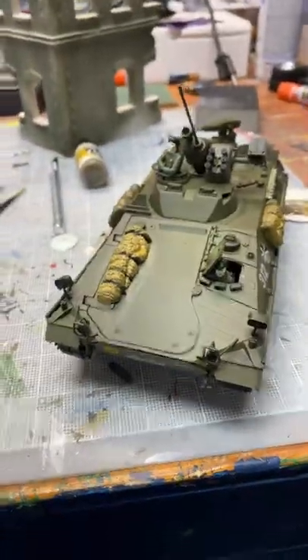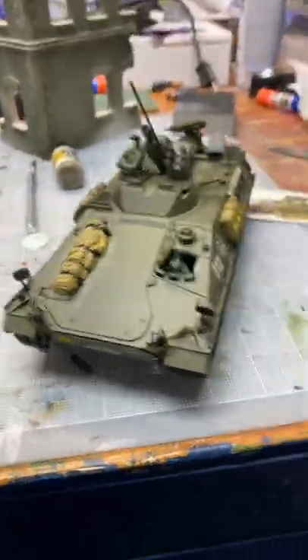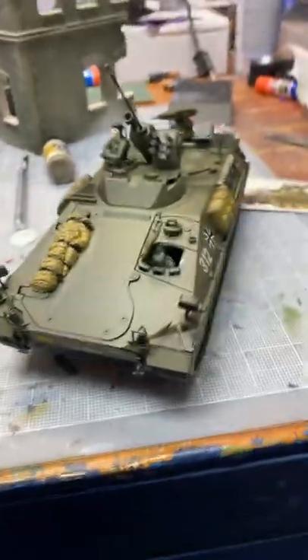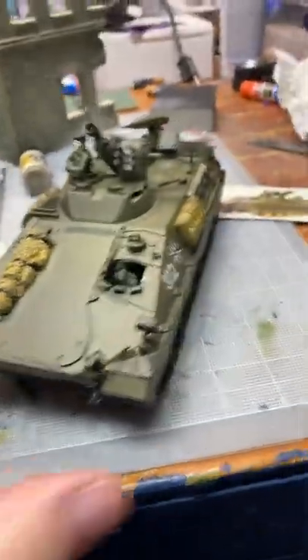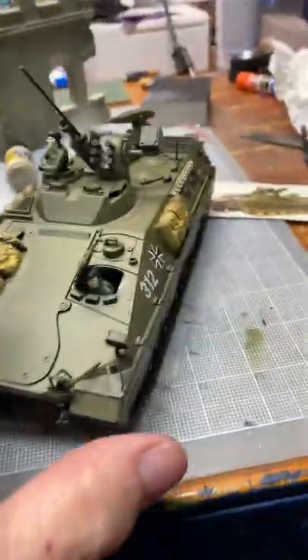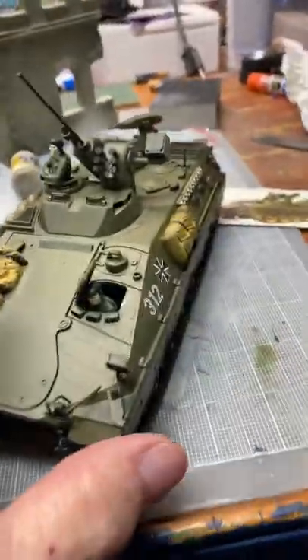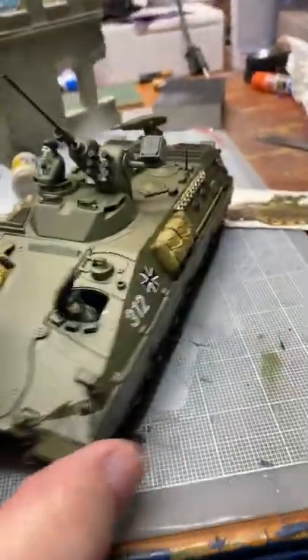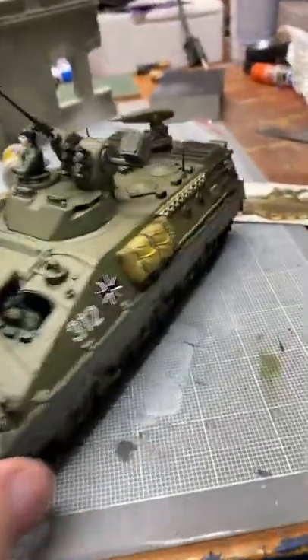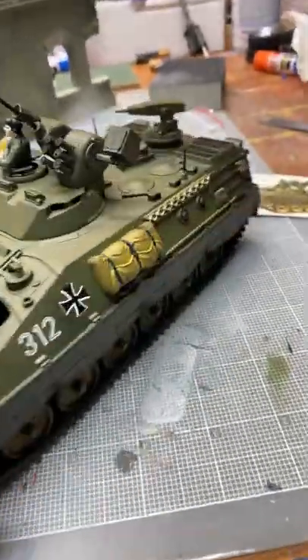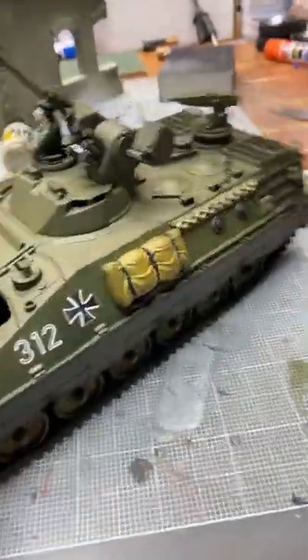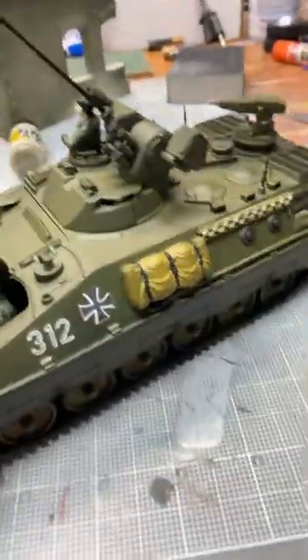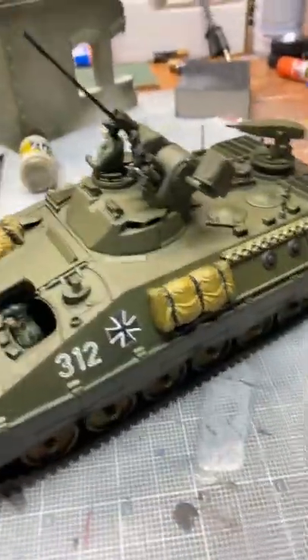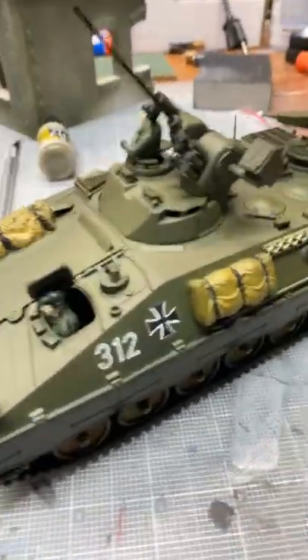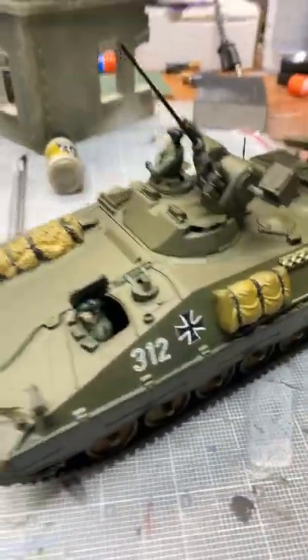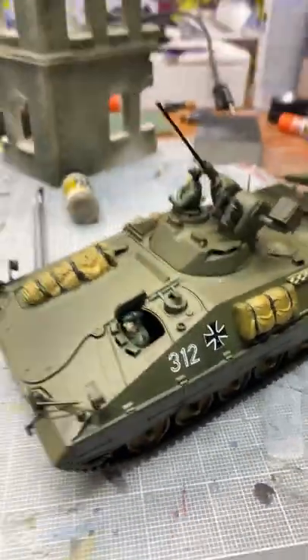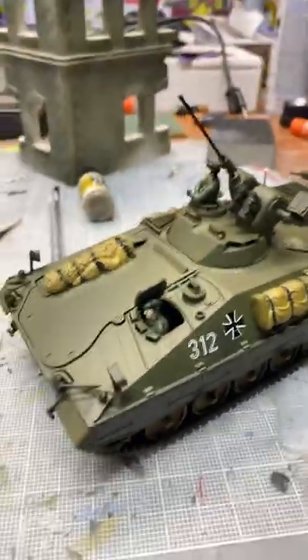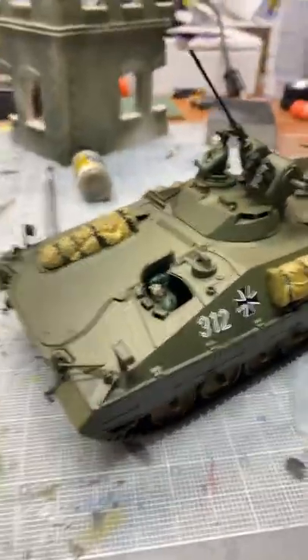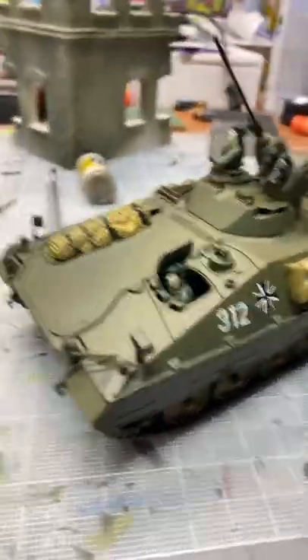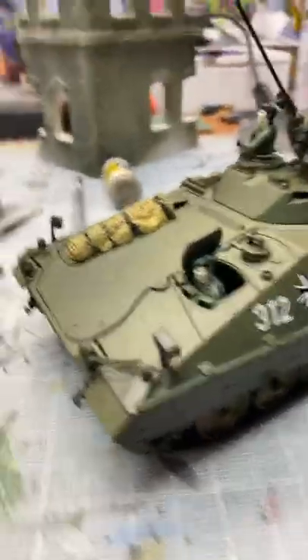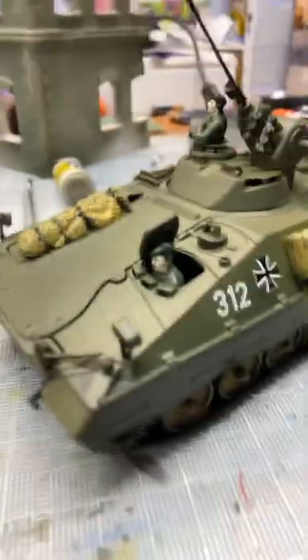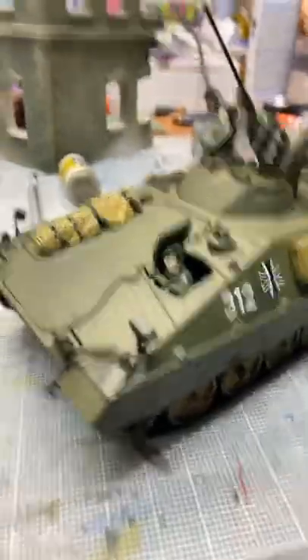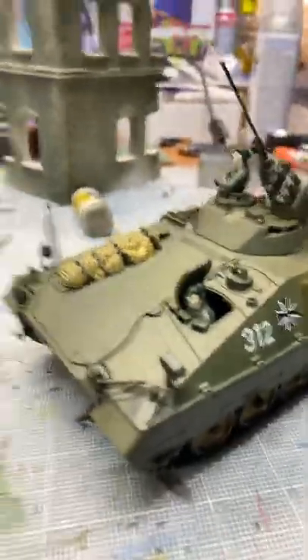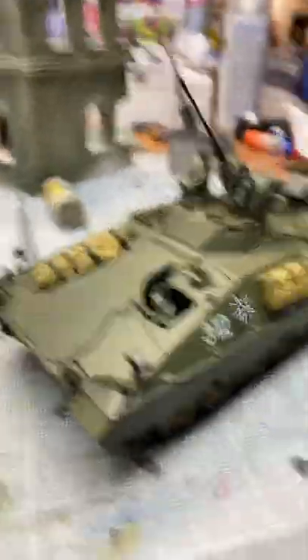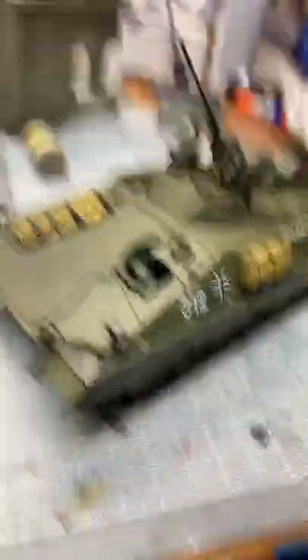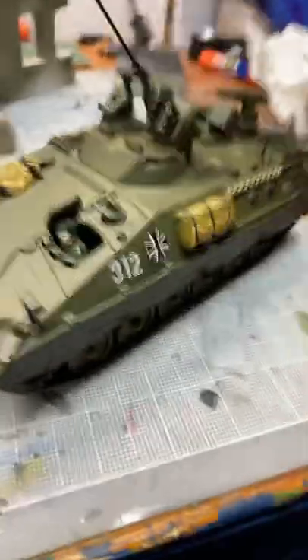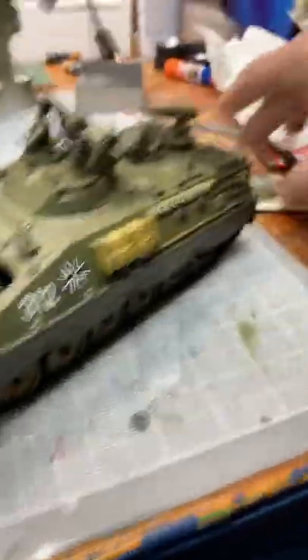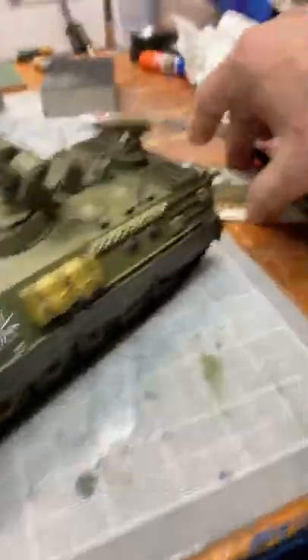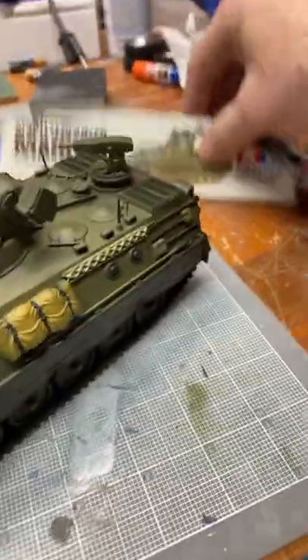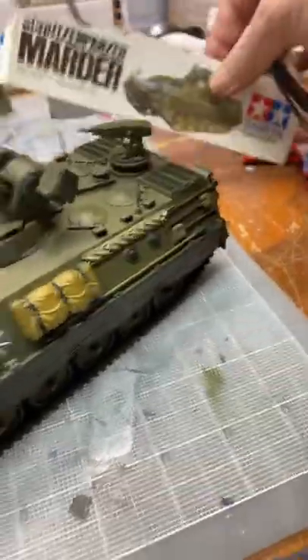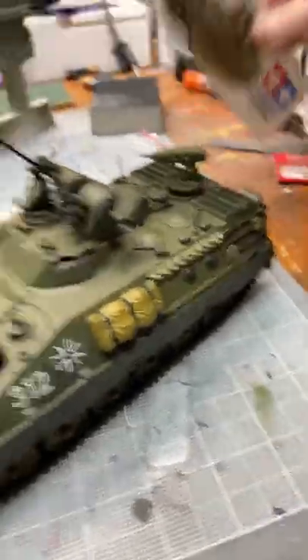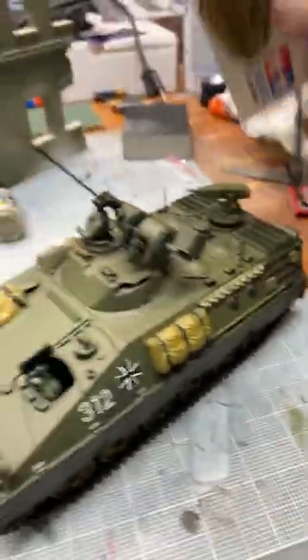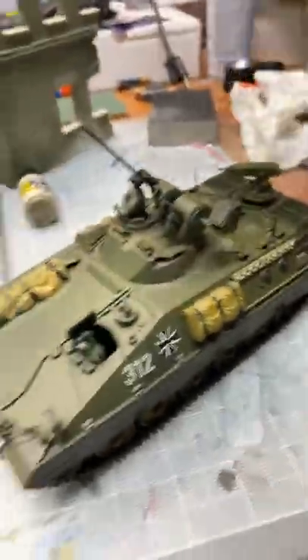ProTinkerToys.com, and this is a video short. This is my finished Marauder, Tamiya Marauder.